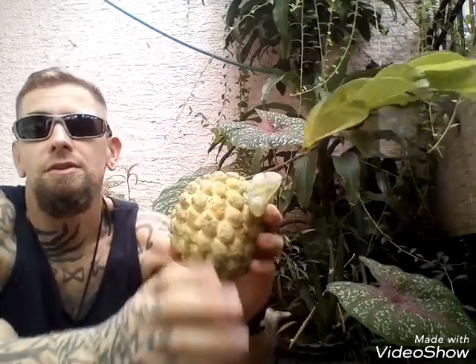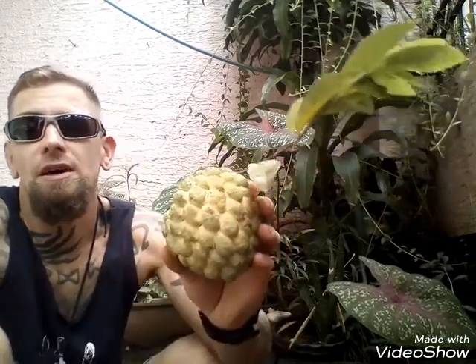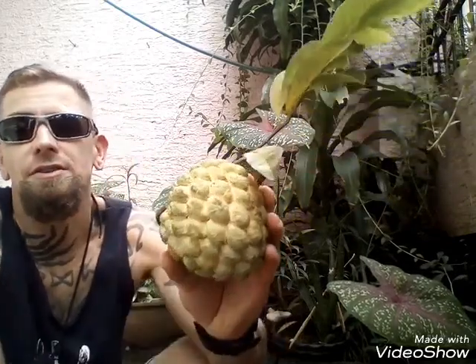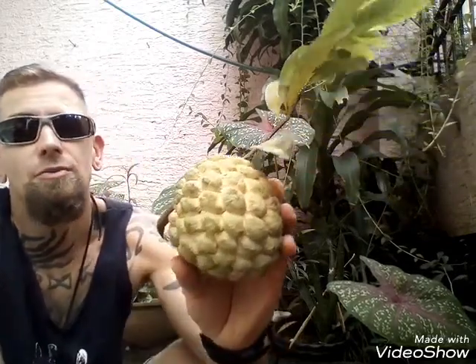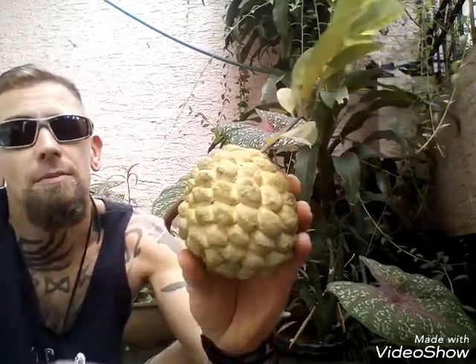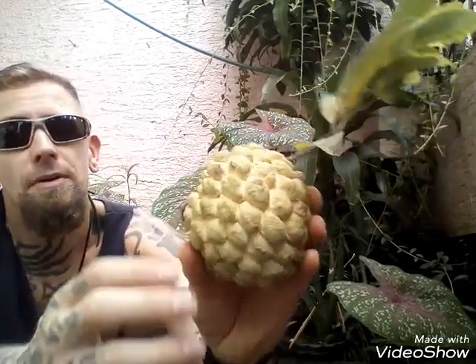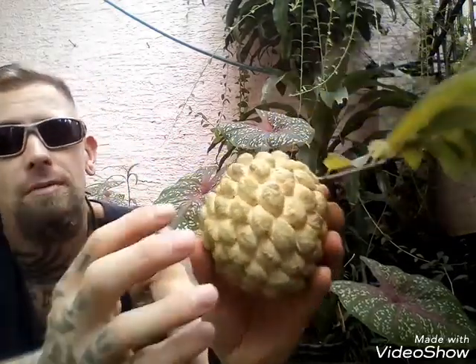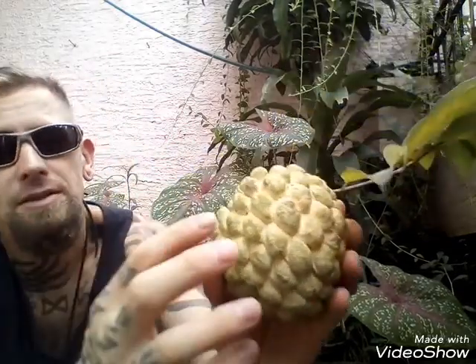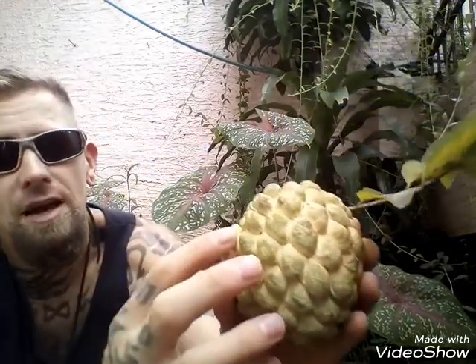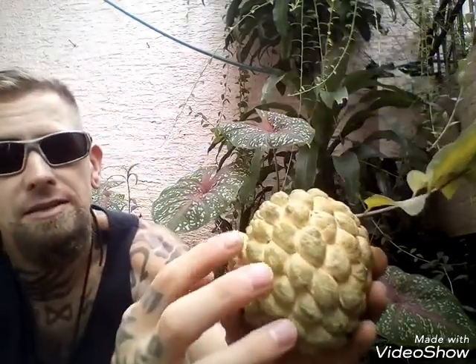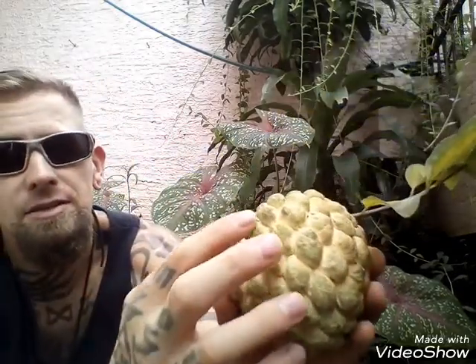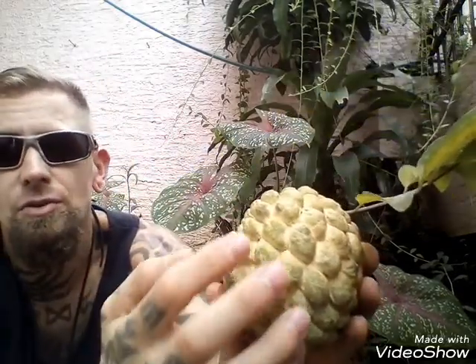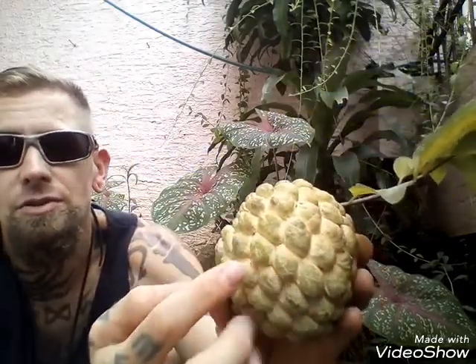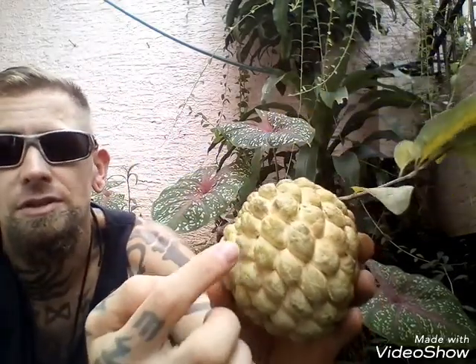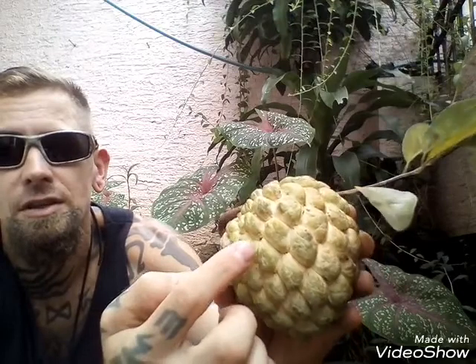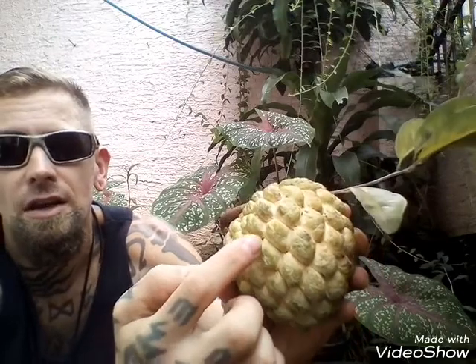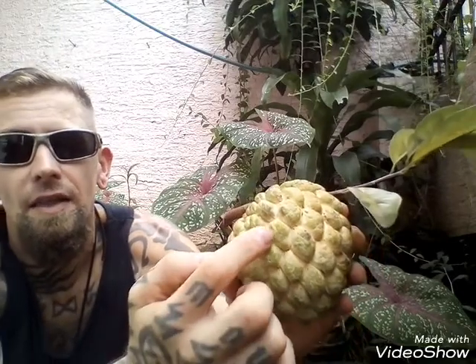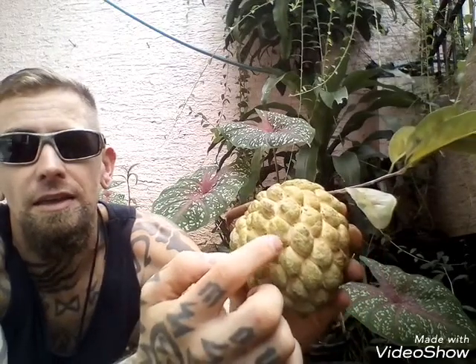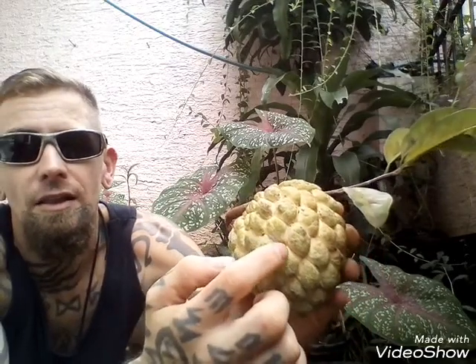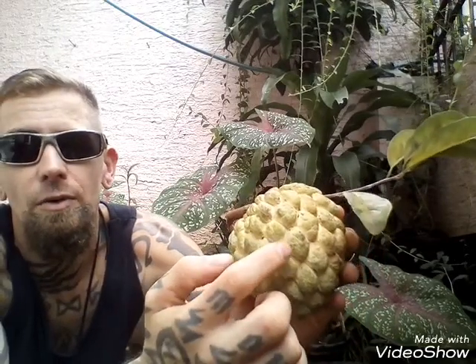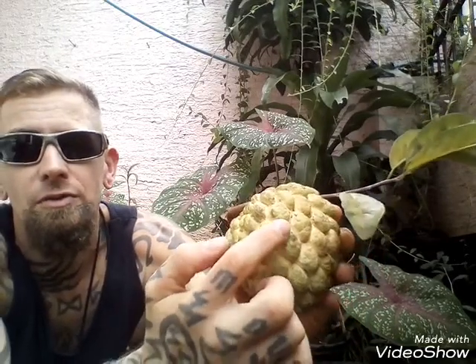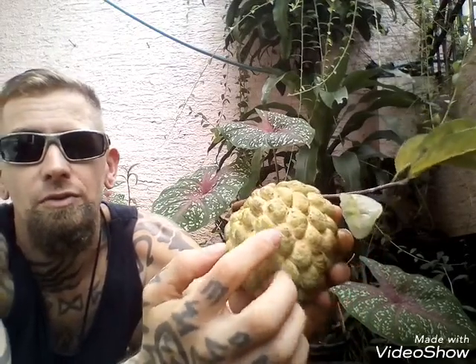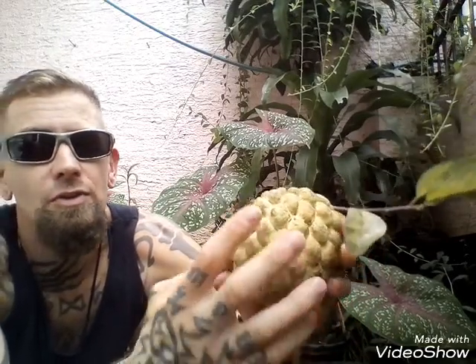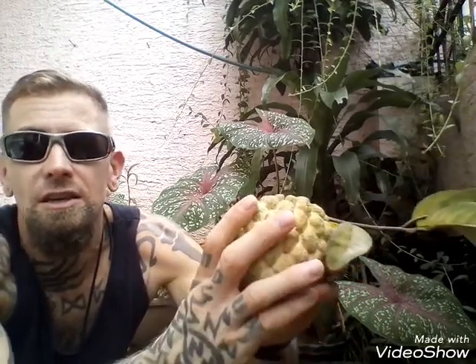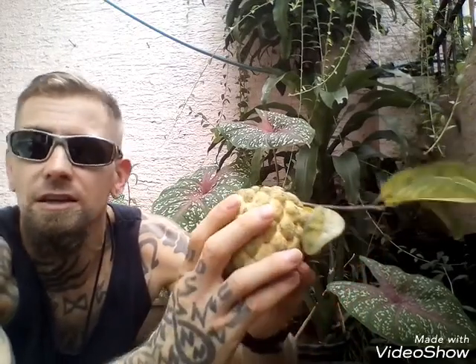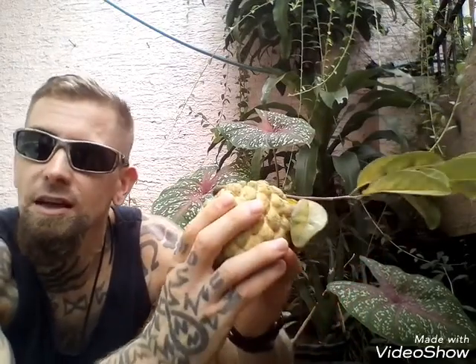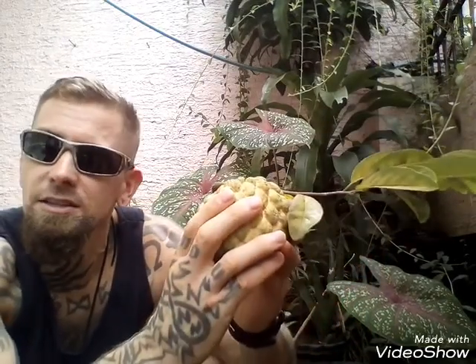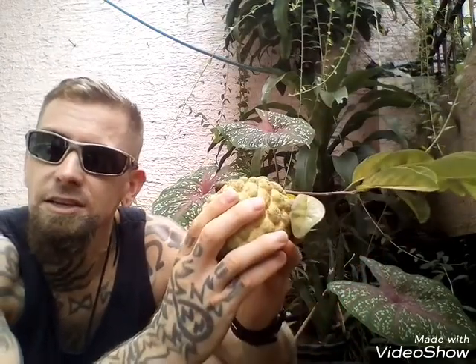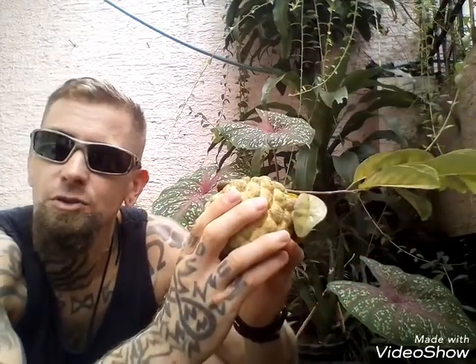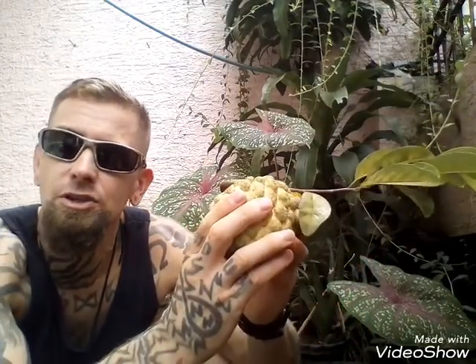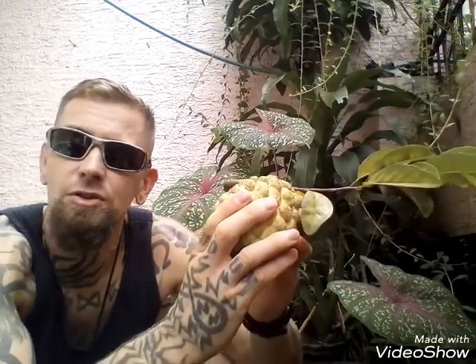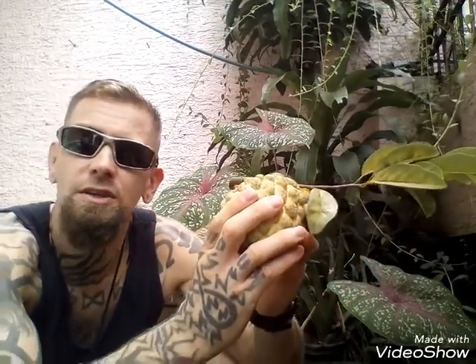You can tell this is ripe by the size of these nodes, that yellow in between the green, and a slight squish to it.